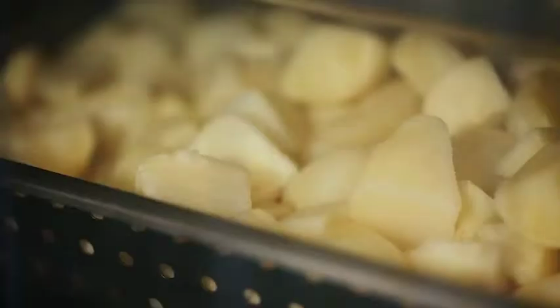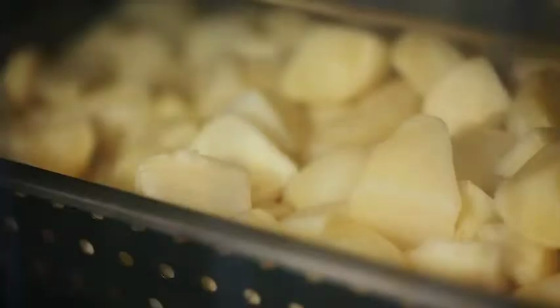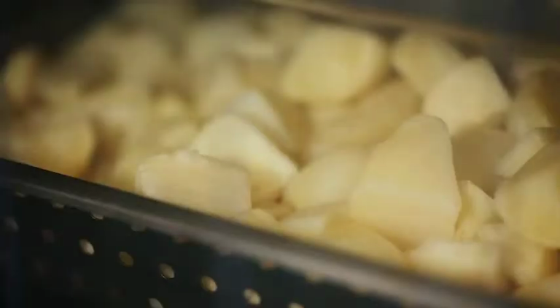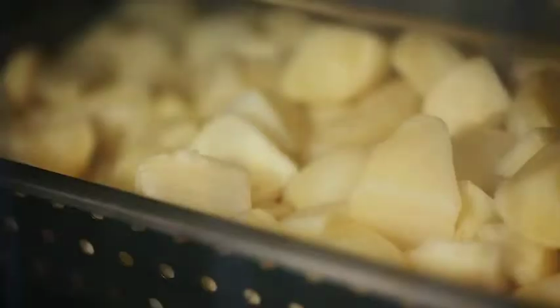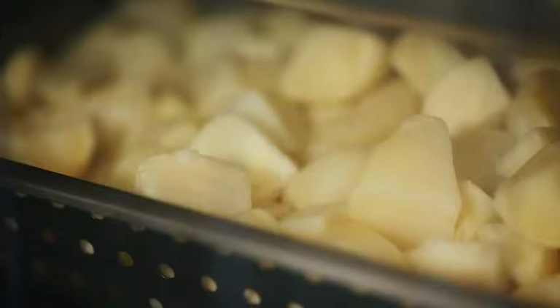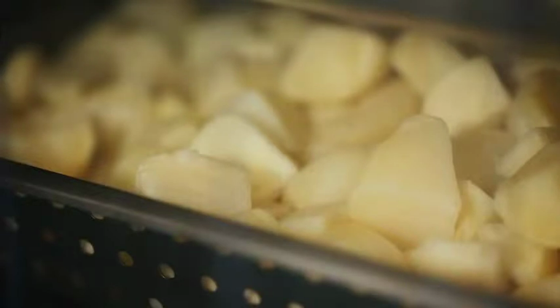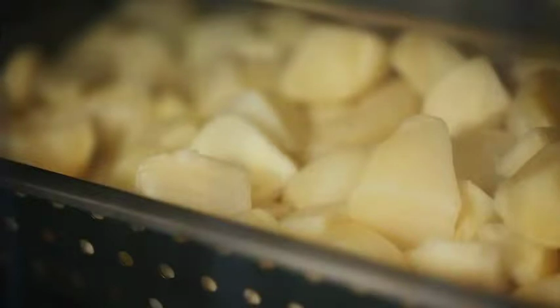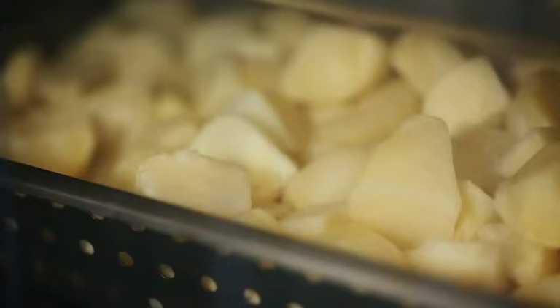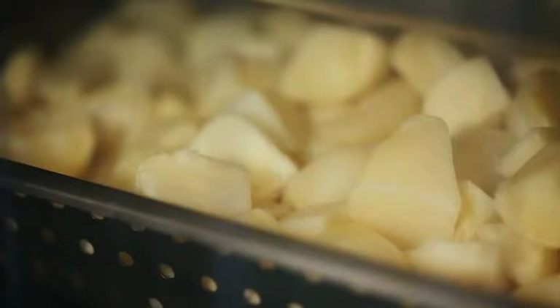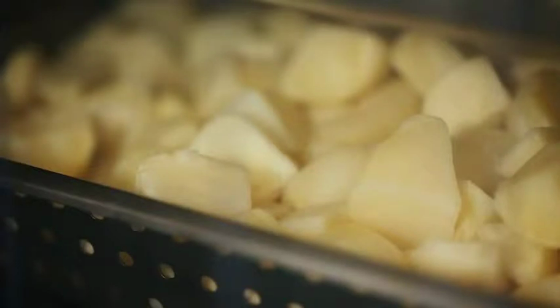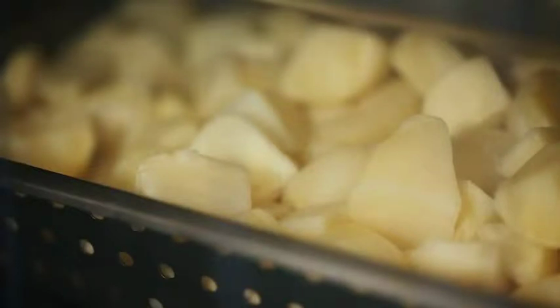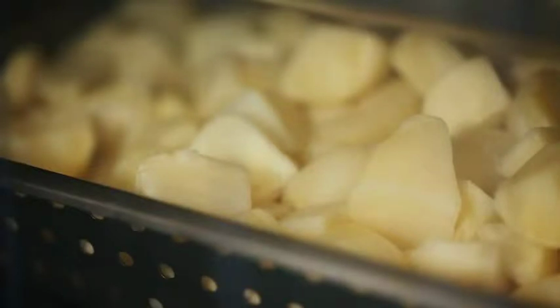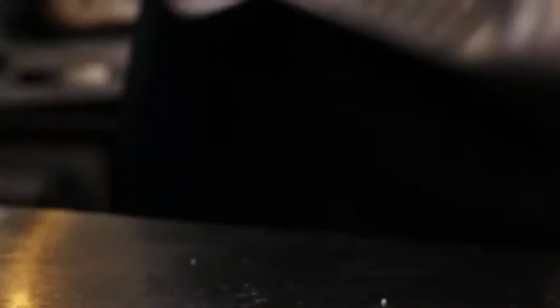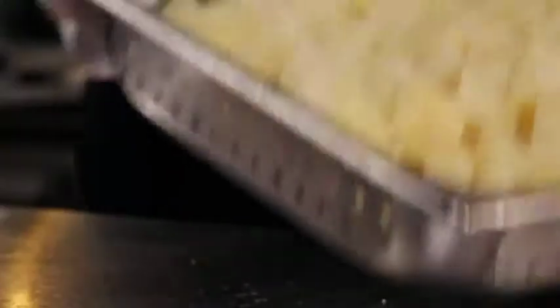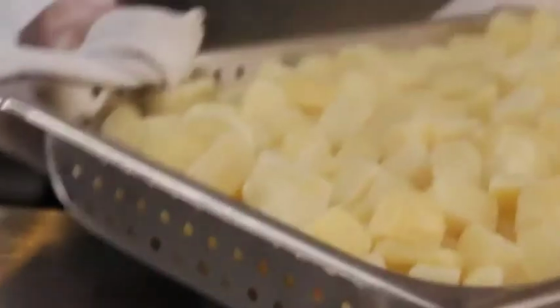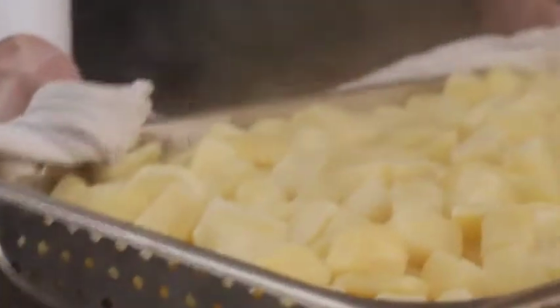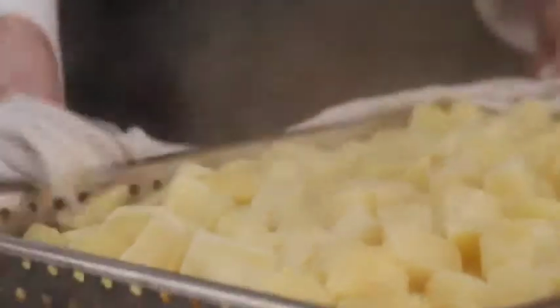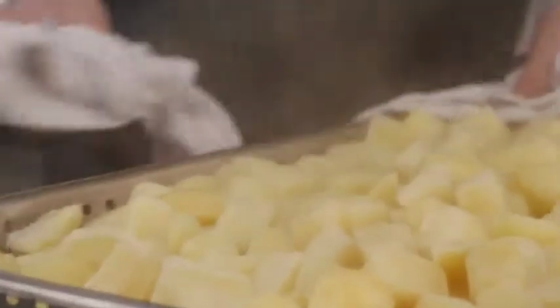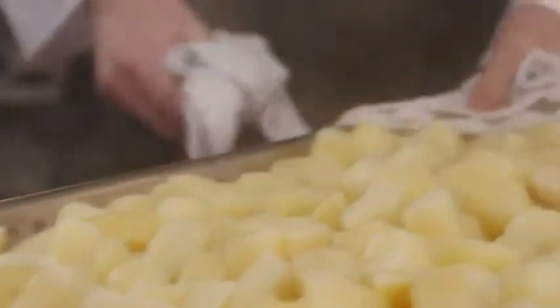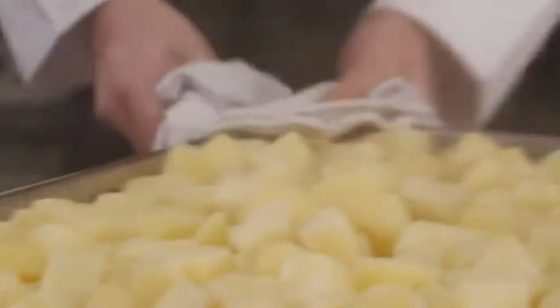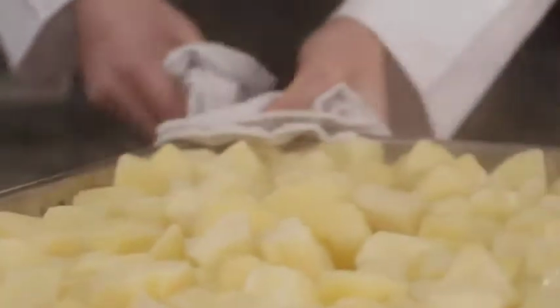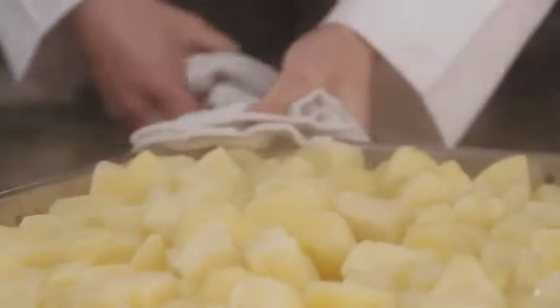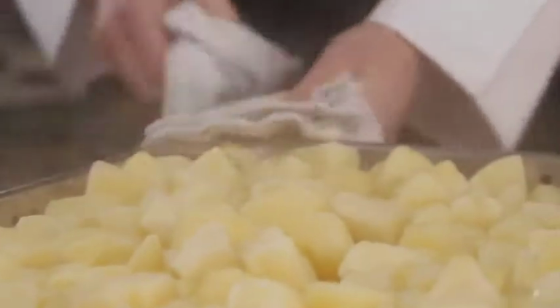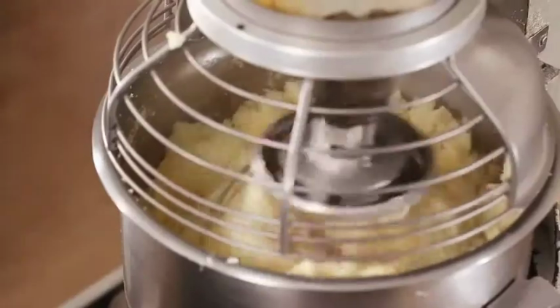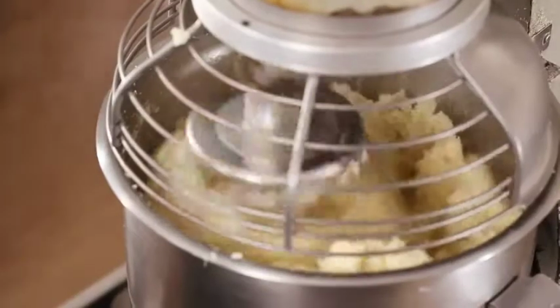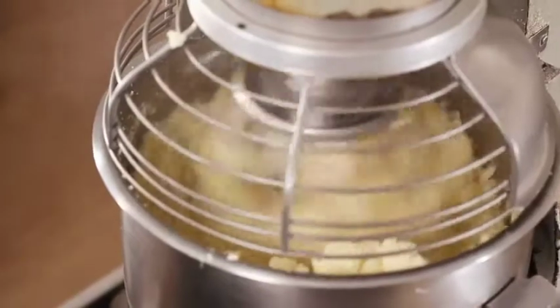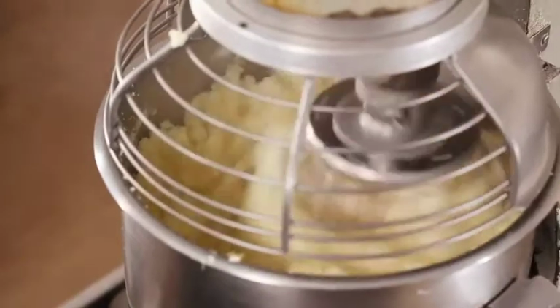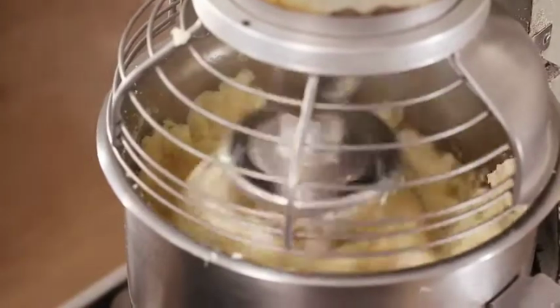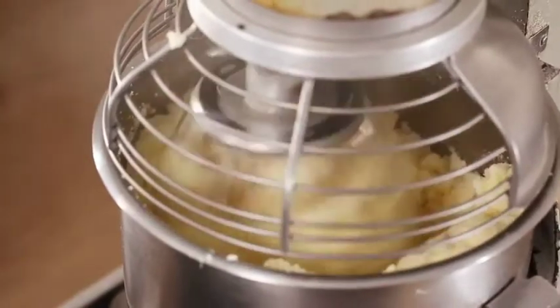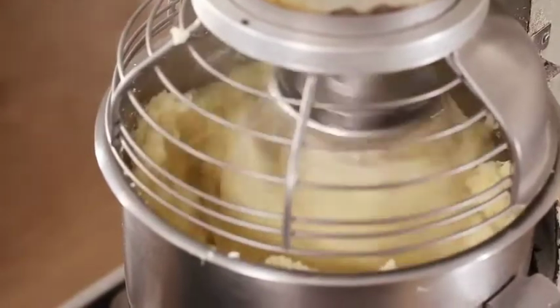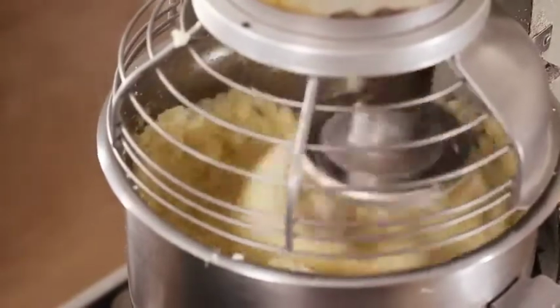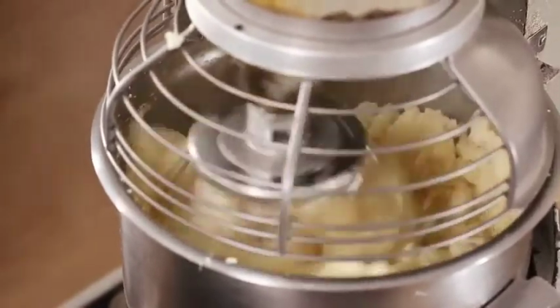Simply steam from frozen or chilled. And after 12 to 15 minutes, whisk and season to taste.